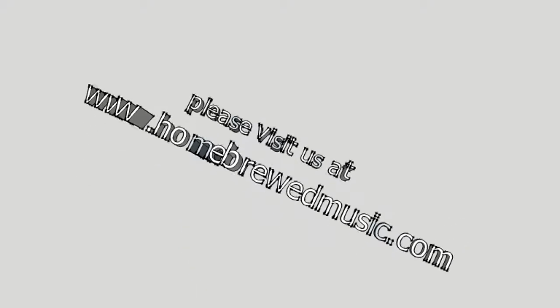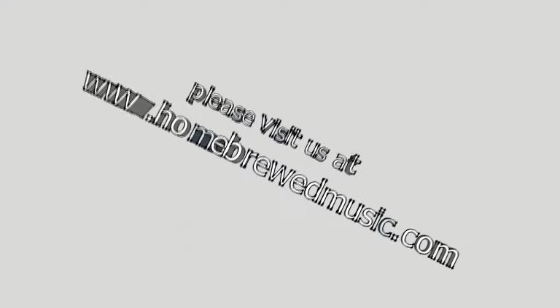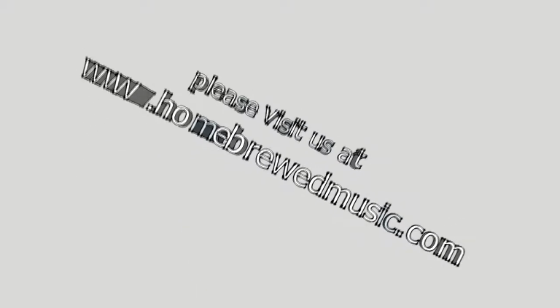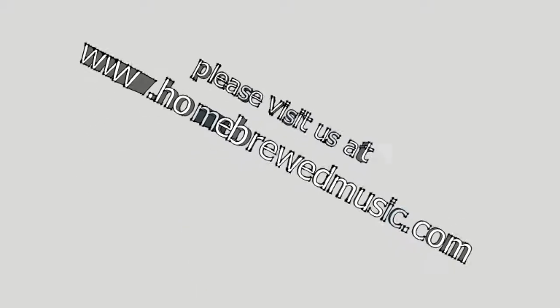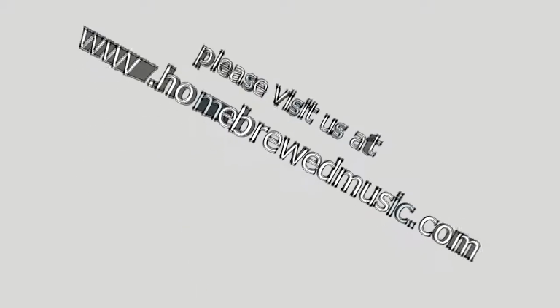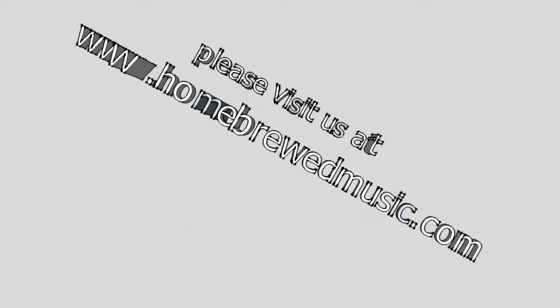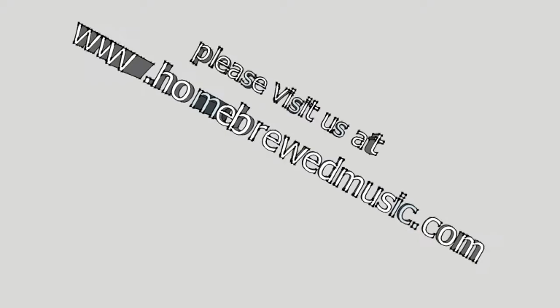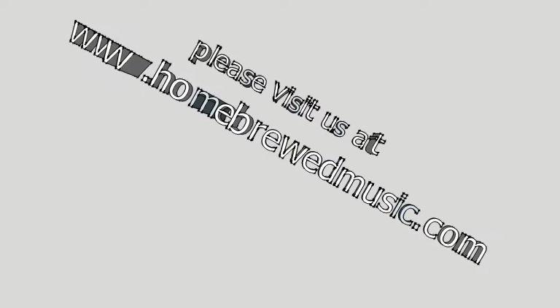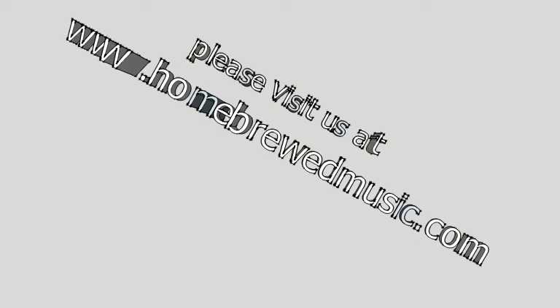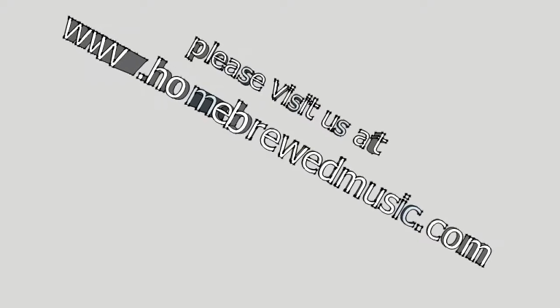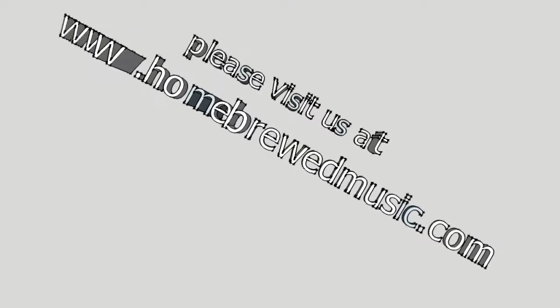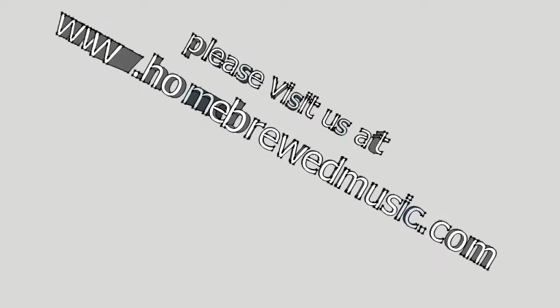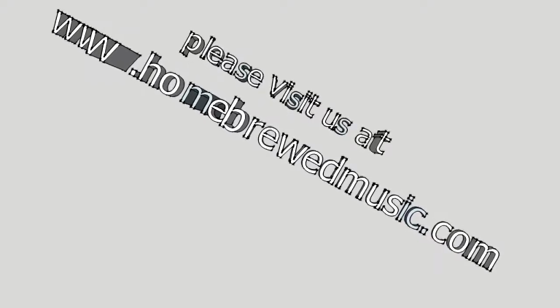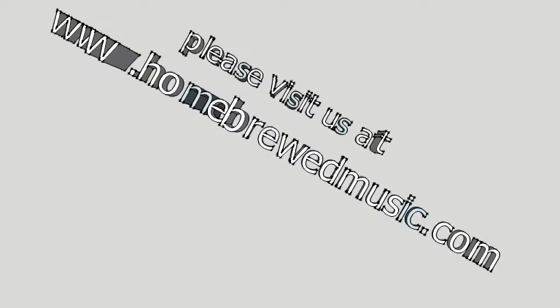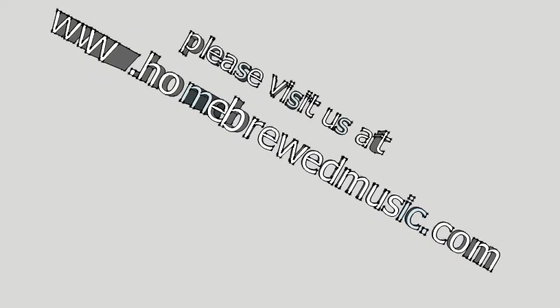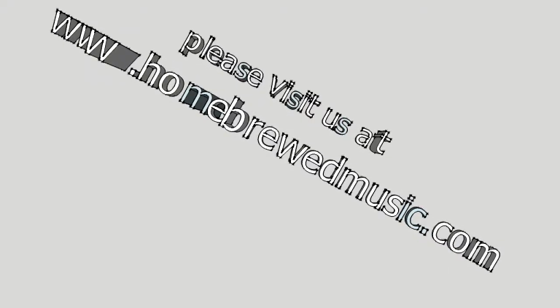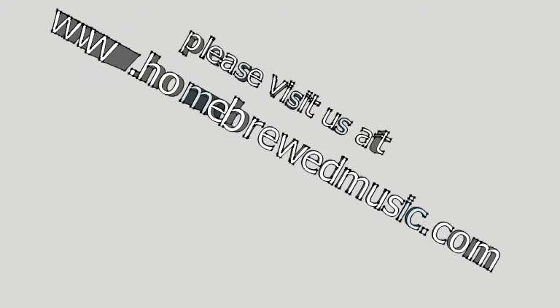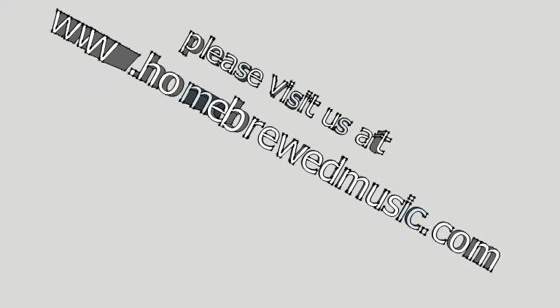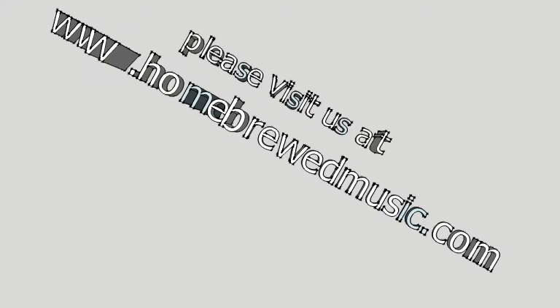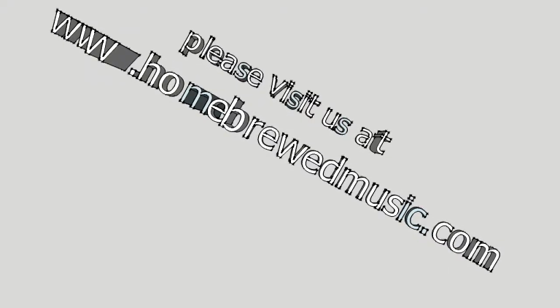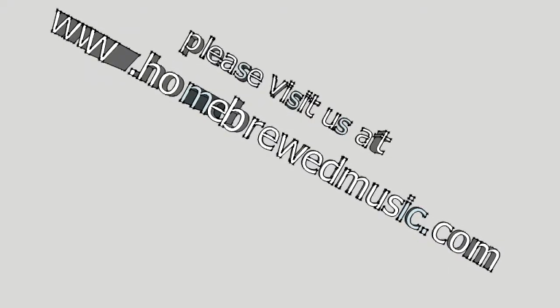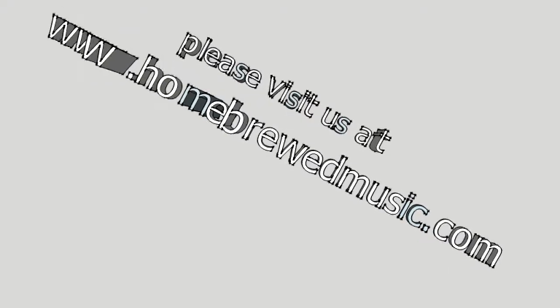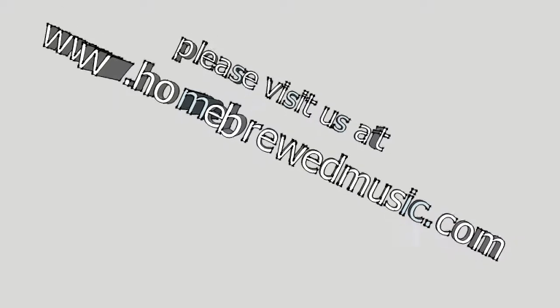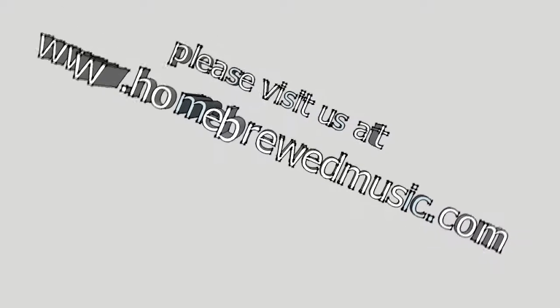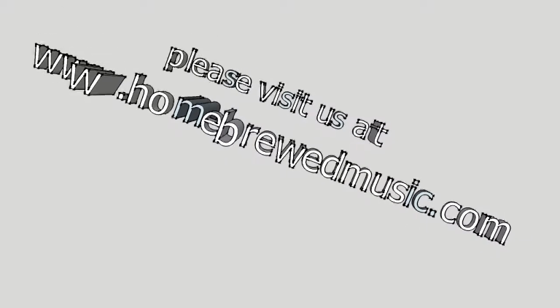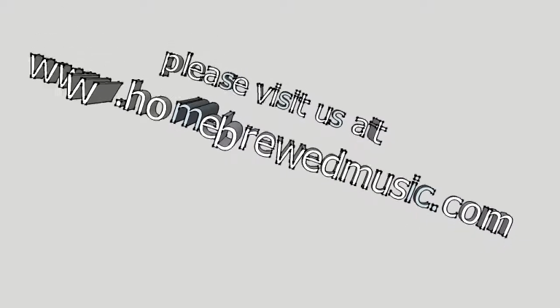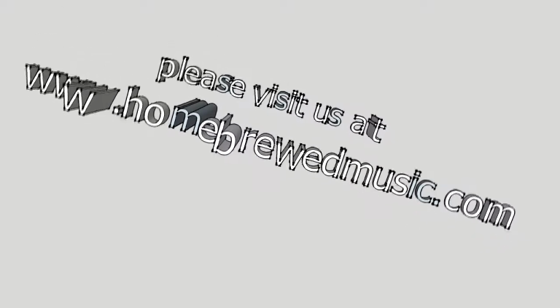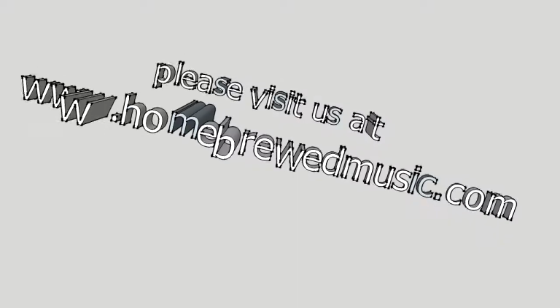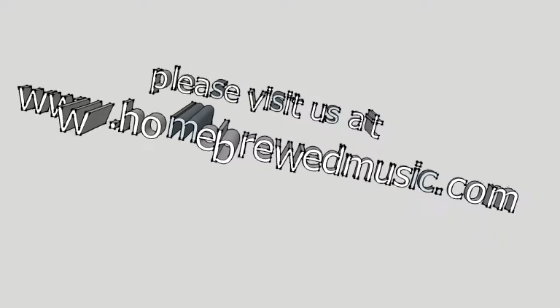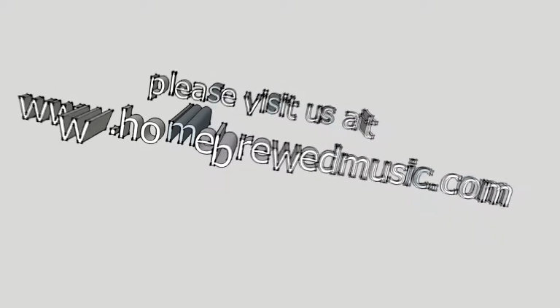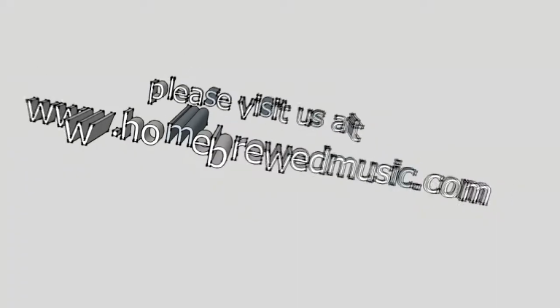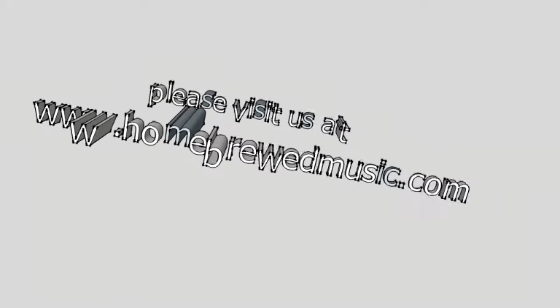Please visit us at www.homebrewedmusic.com.